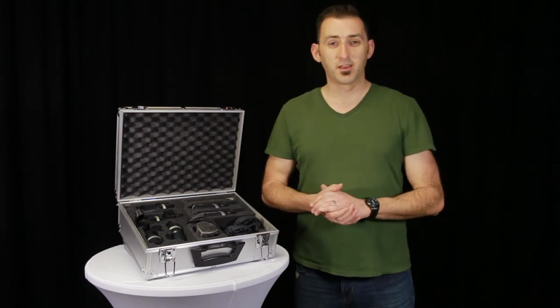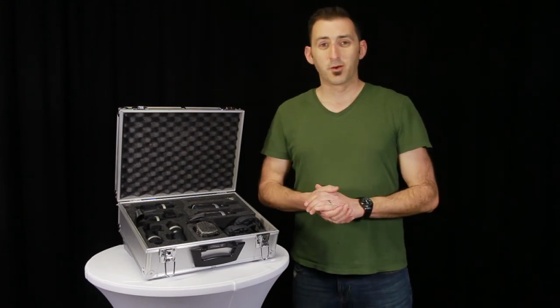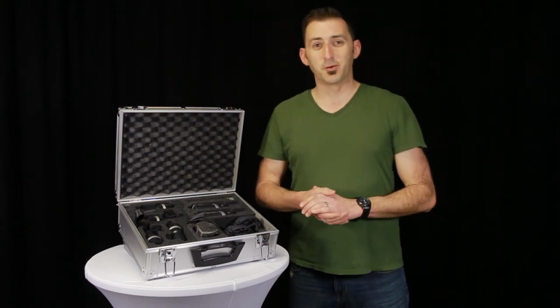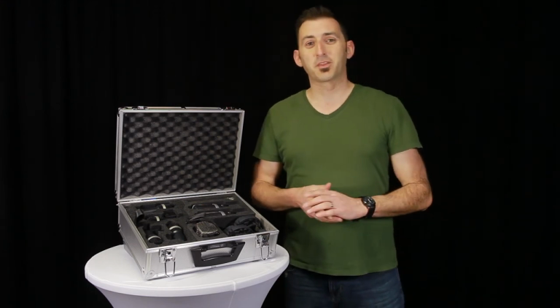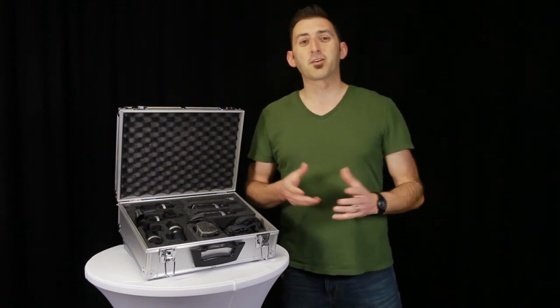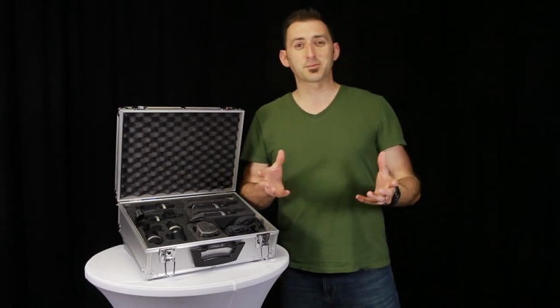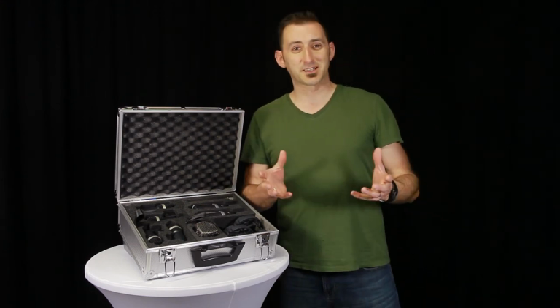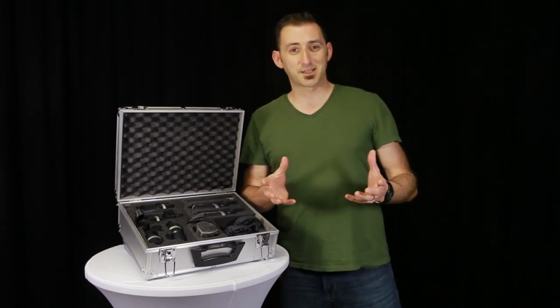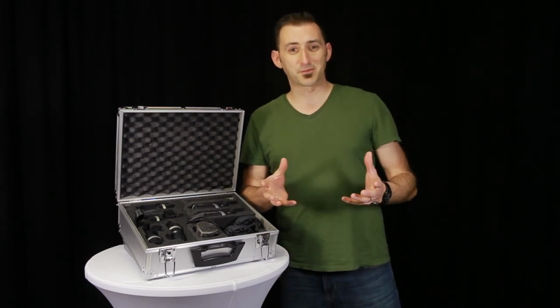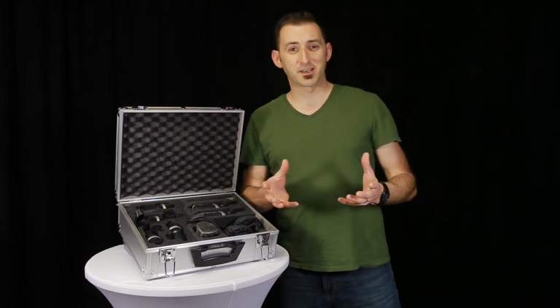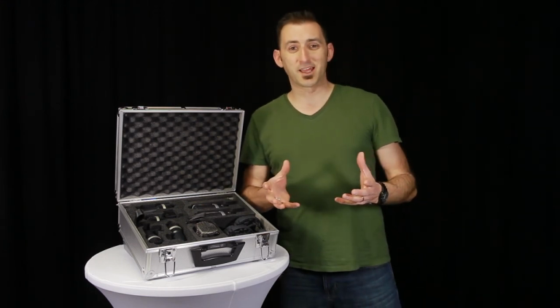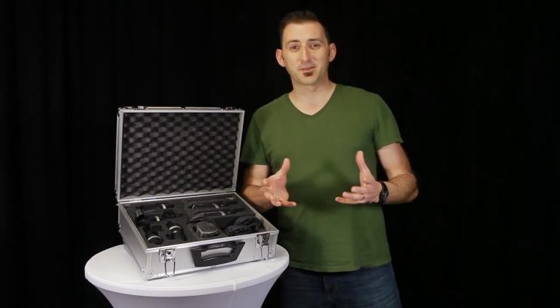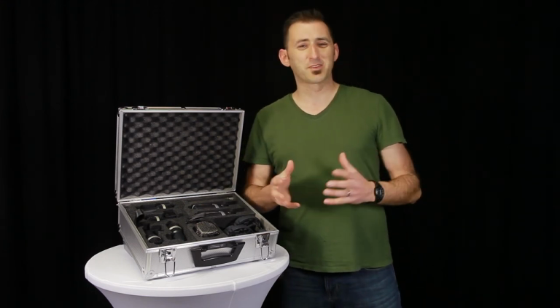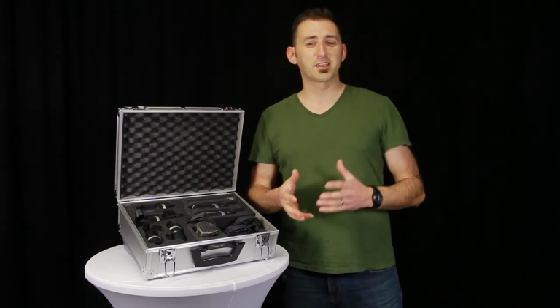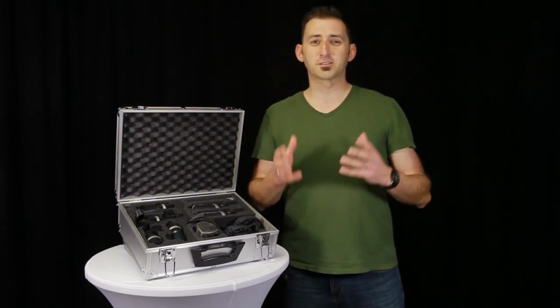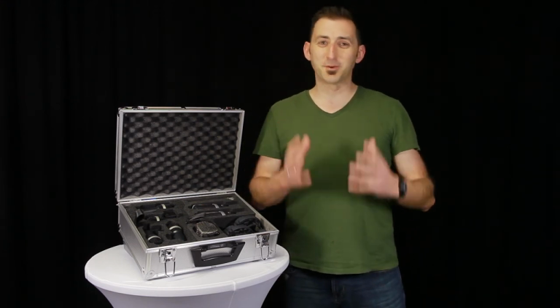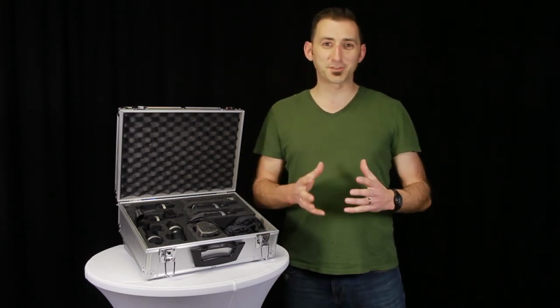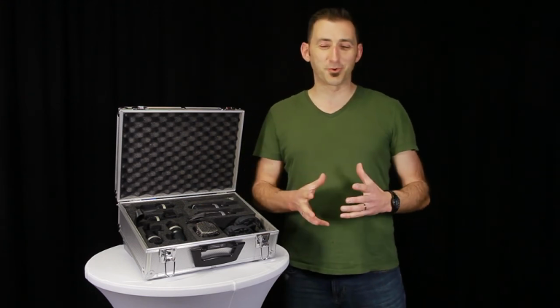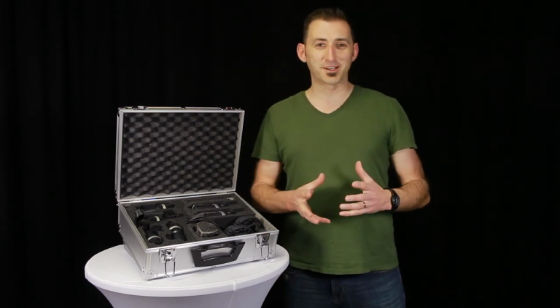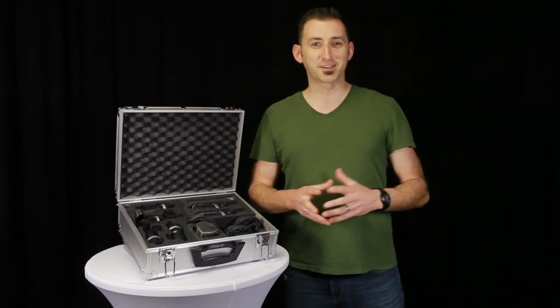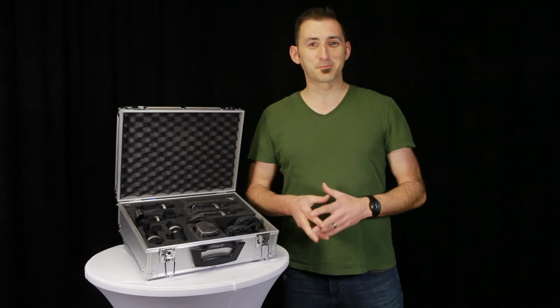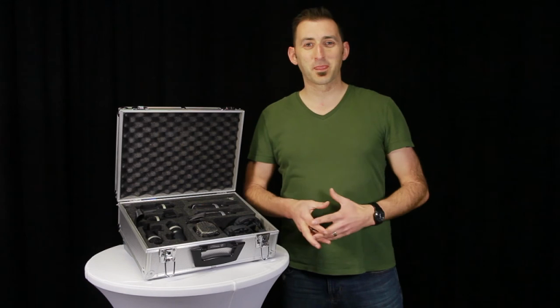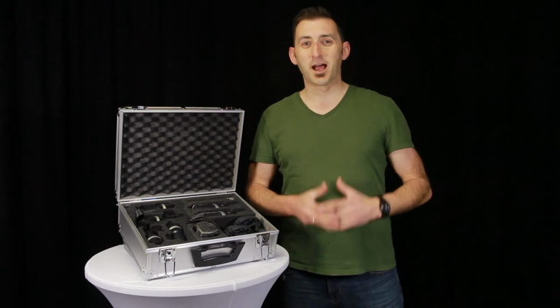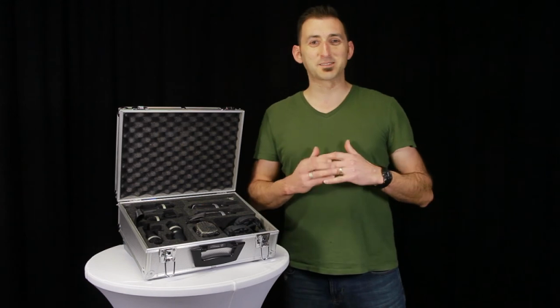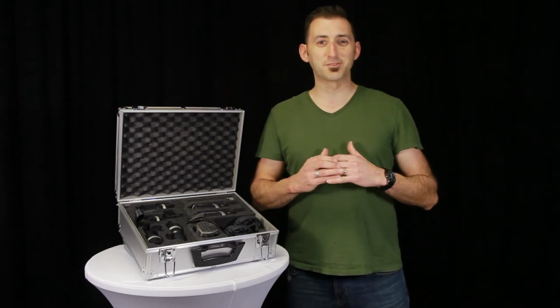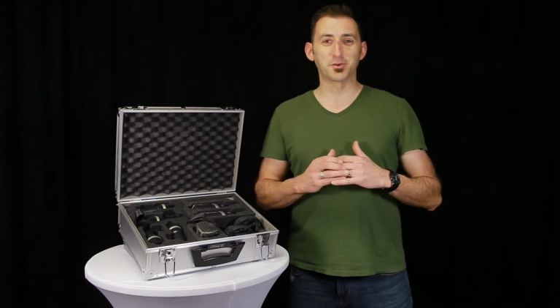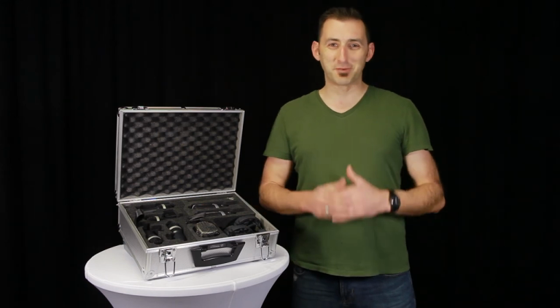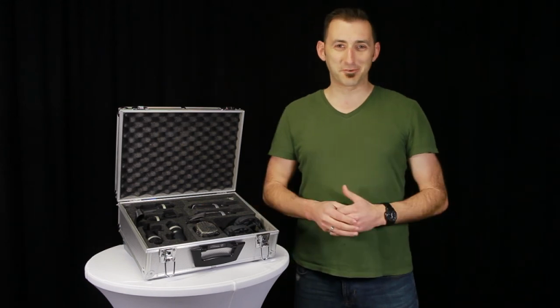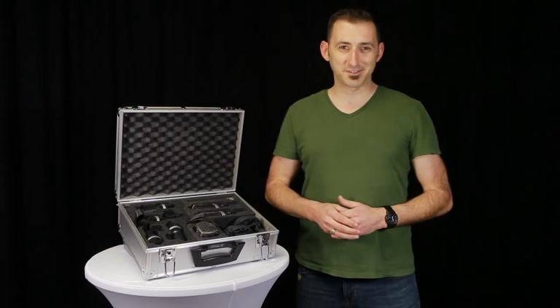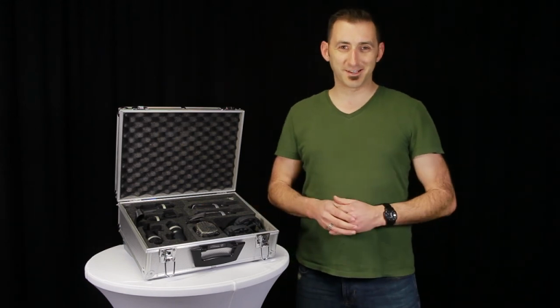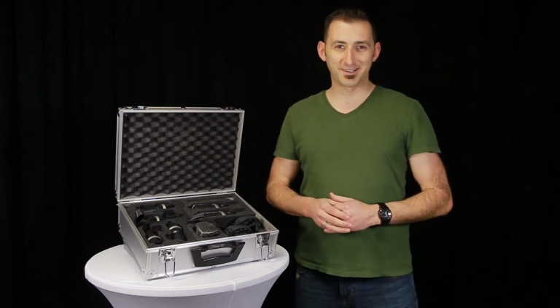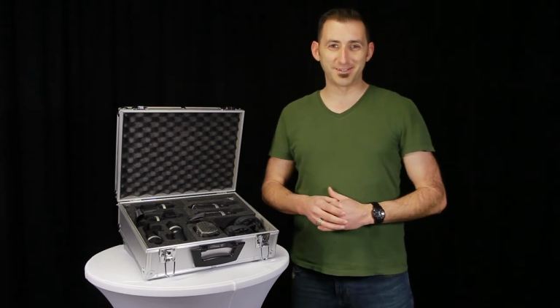Well, that wraps things up for today. Thank you so much for watching. I'm Stephen with MikeRentals.com.